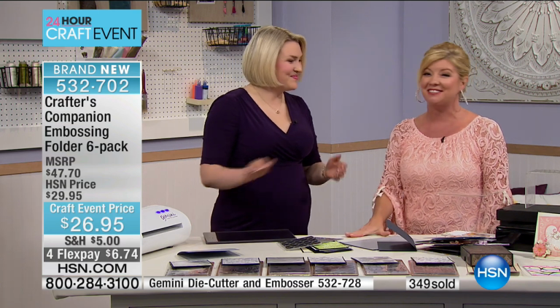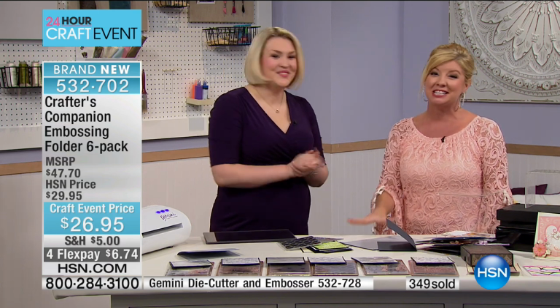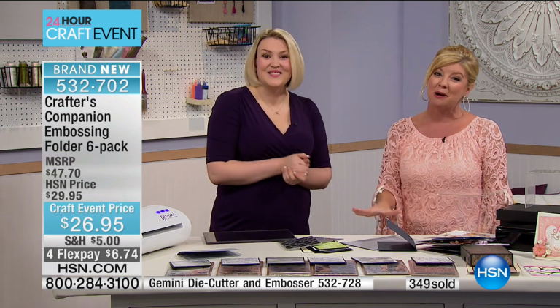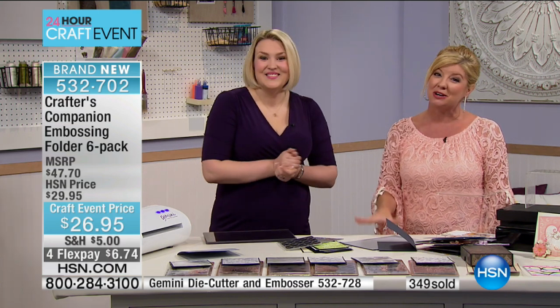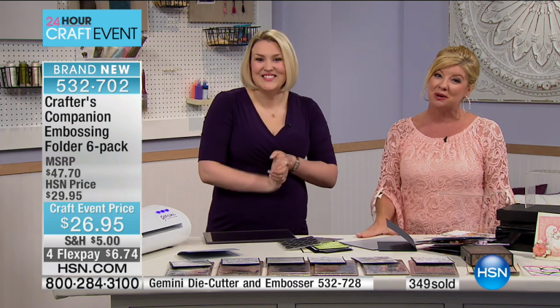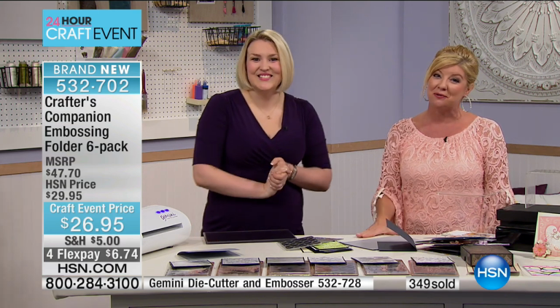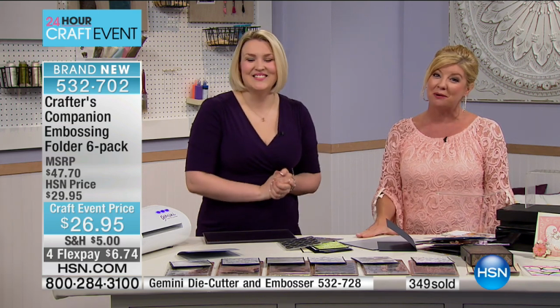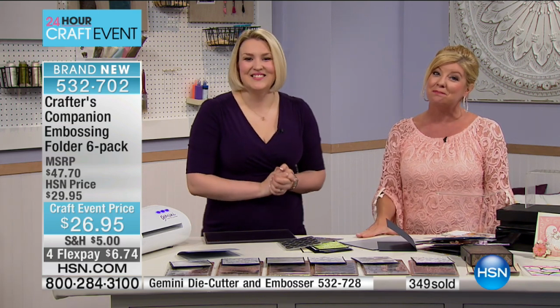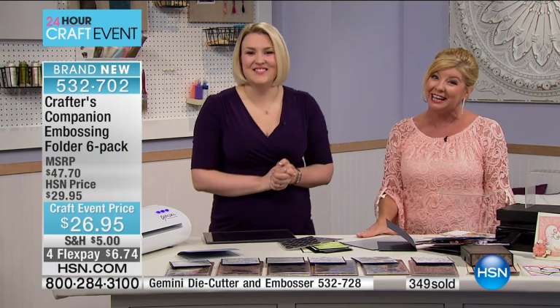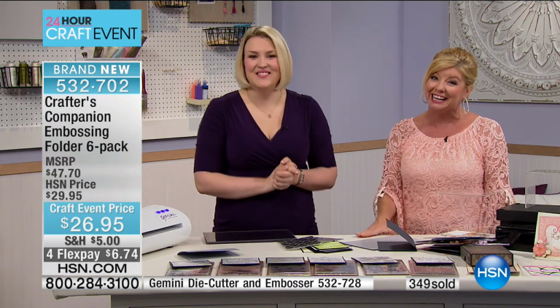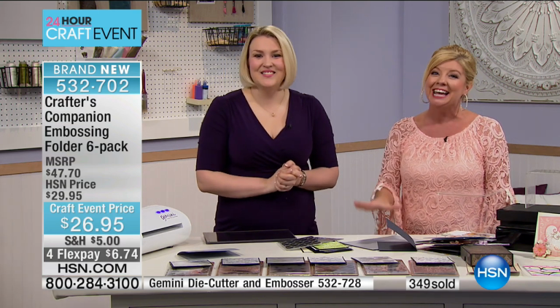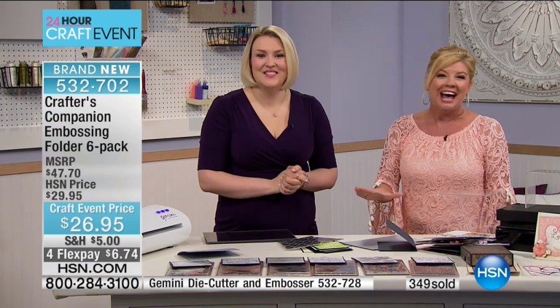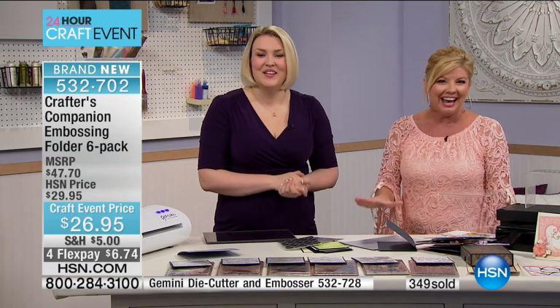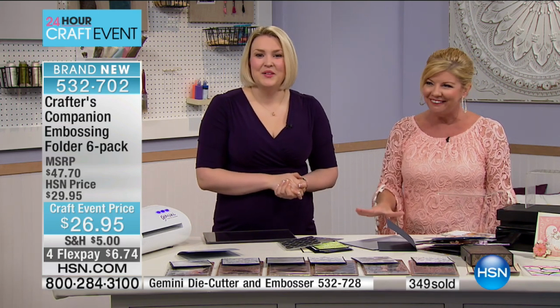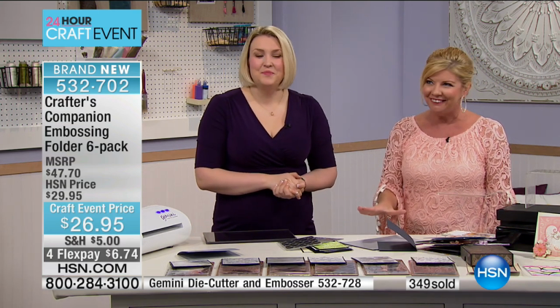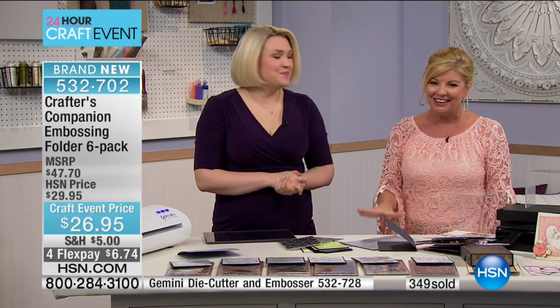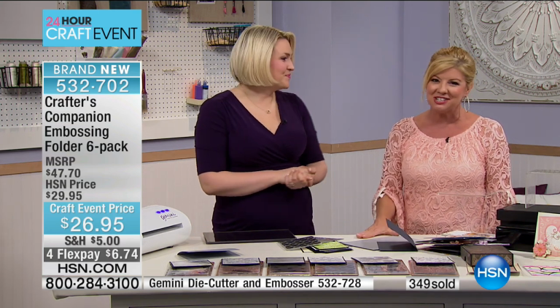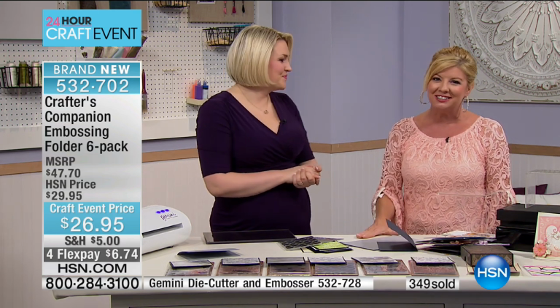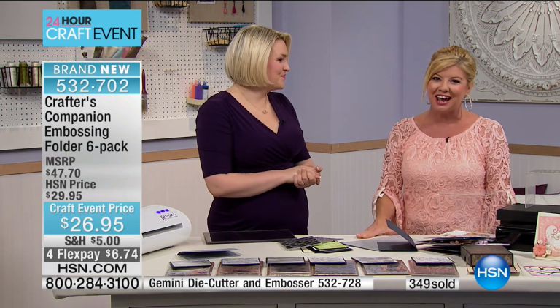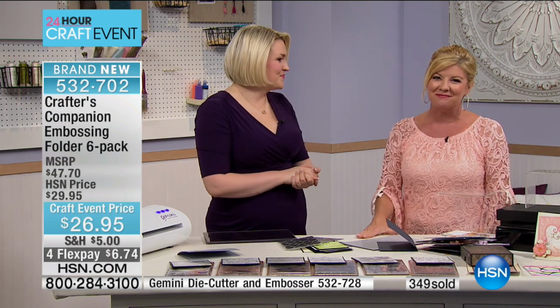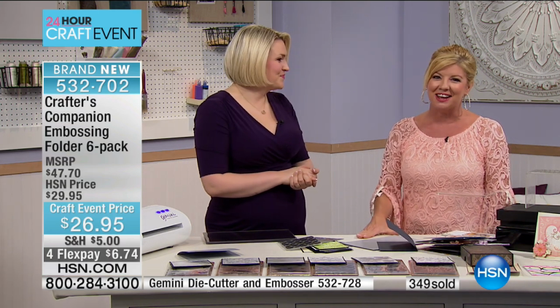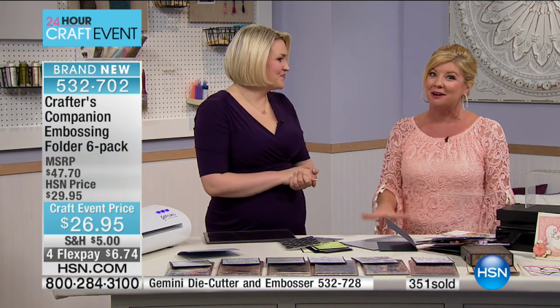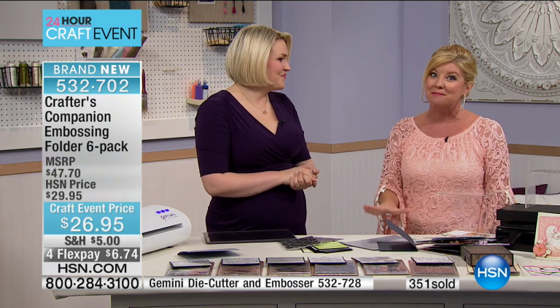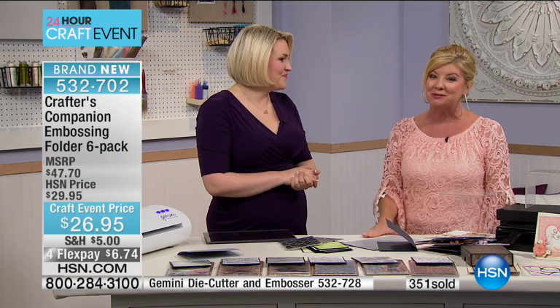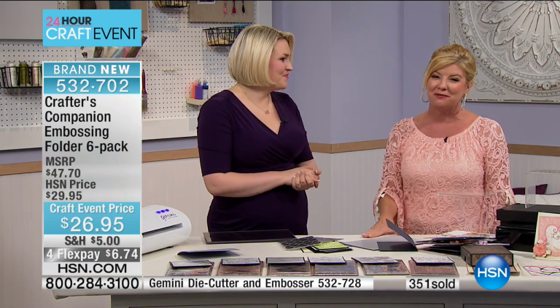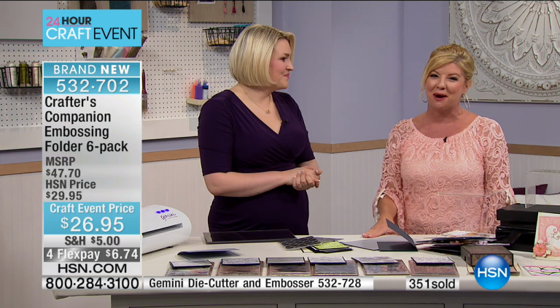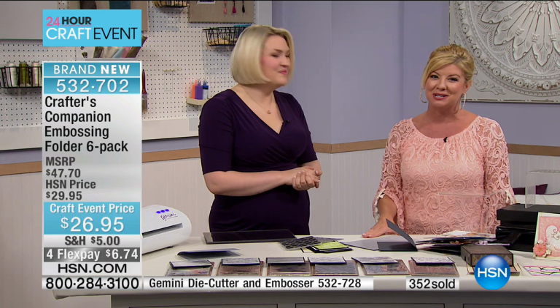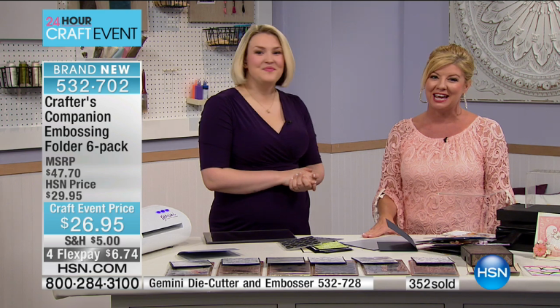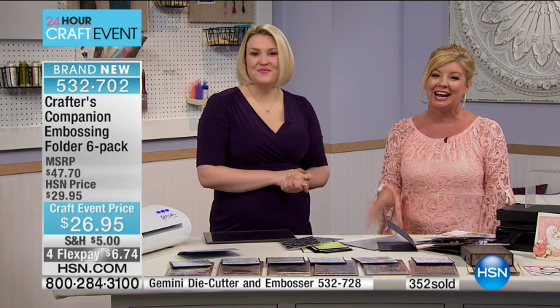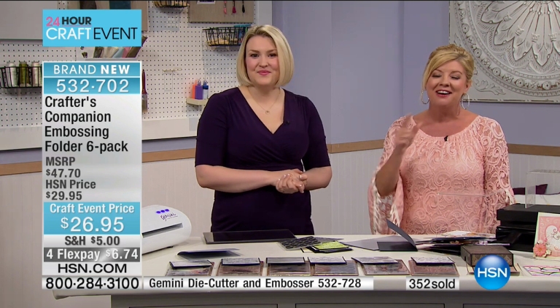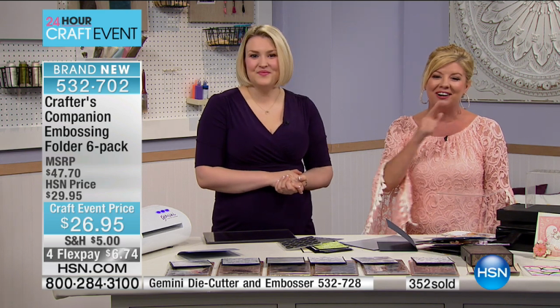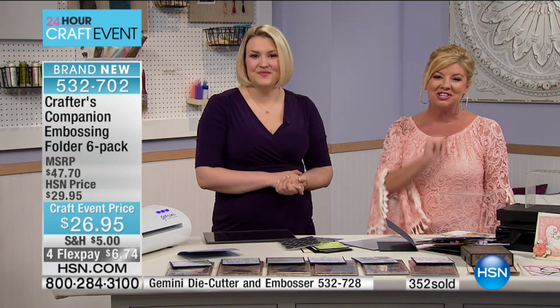We're back with more wonderful clever ideas with Sarah Davies as part of our 24-hour National Craft Month event.